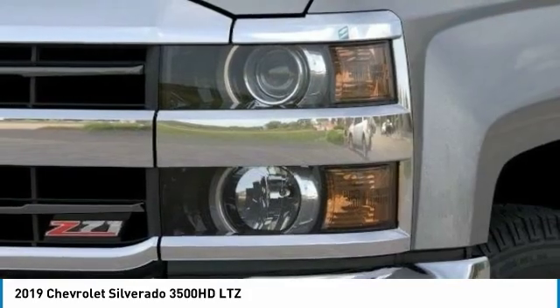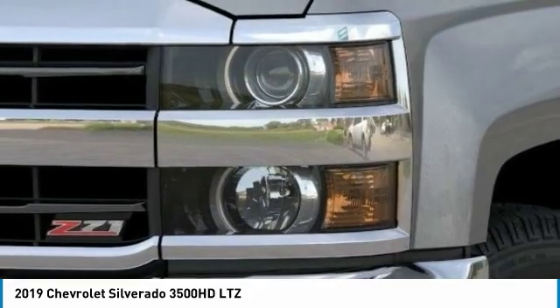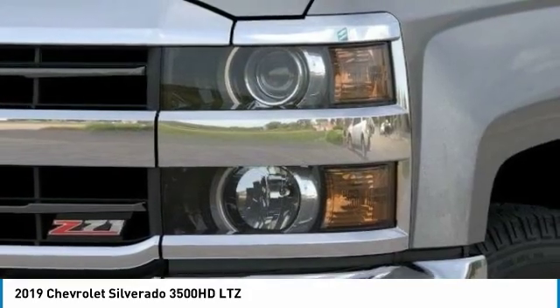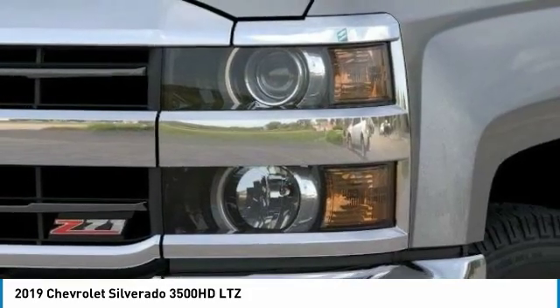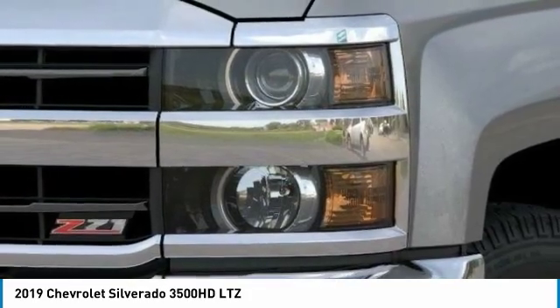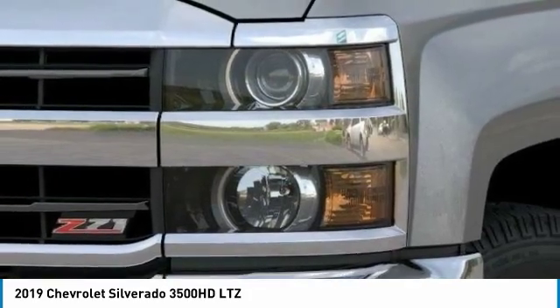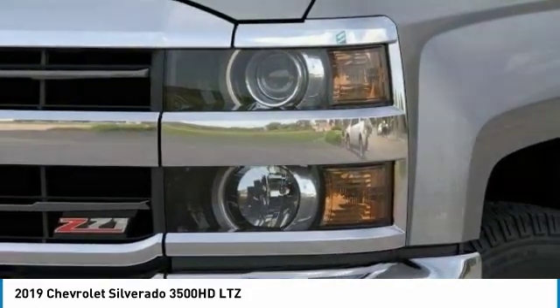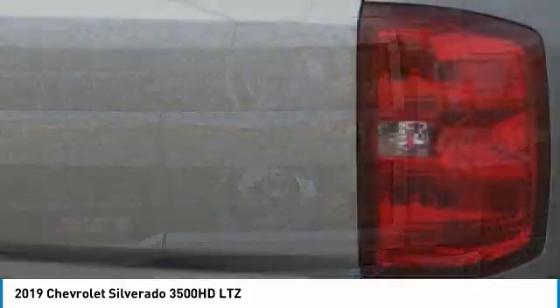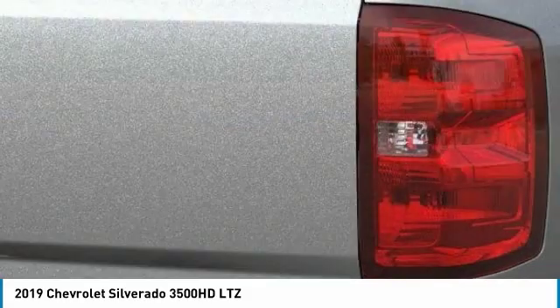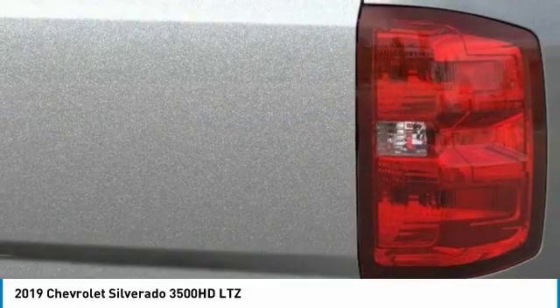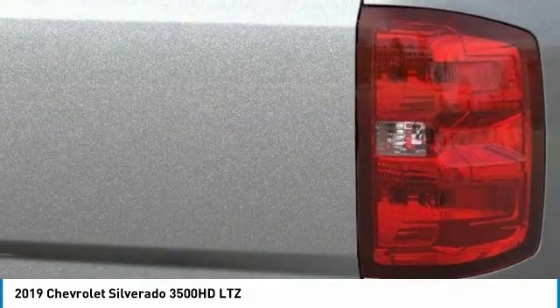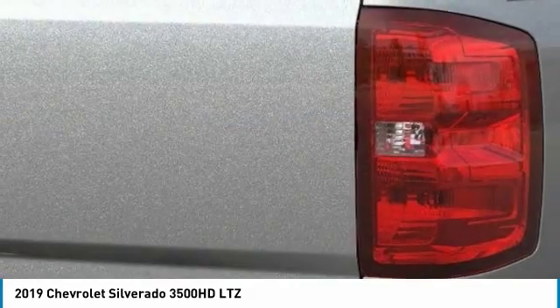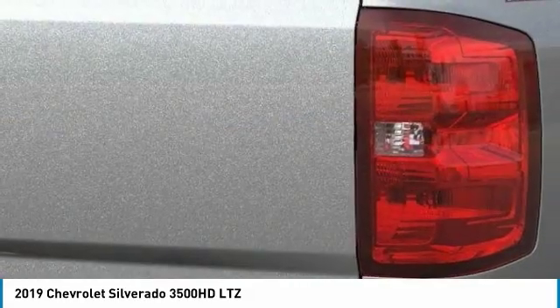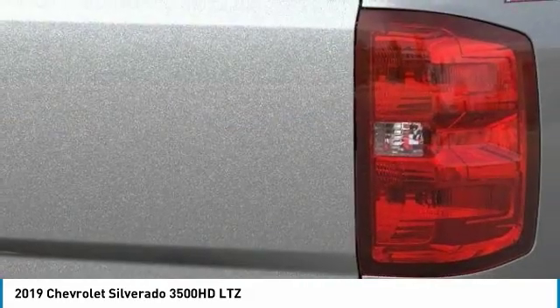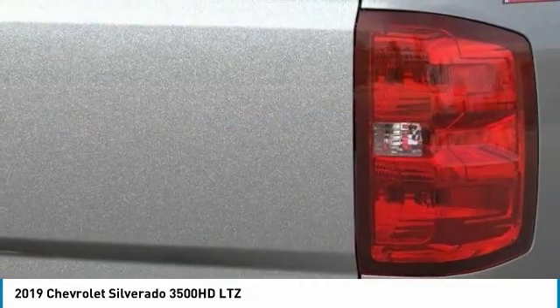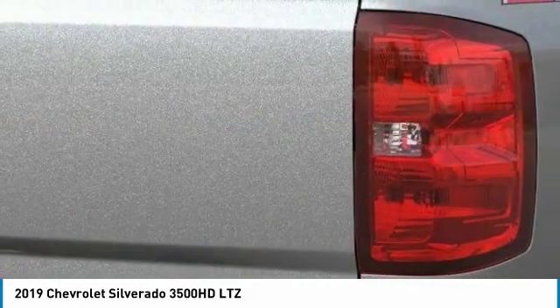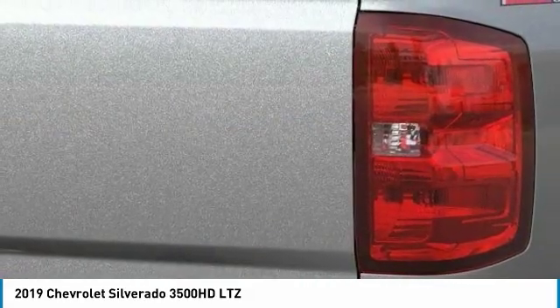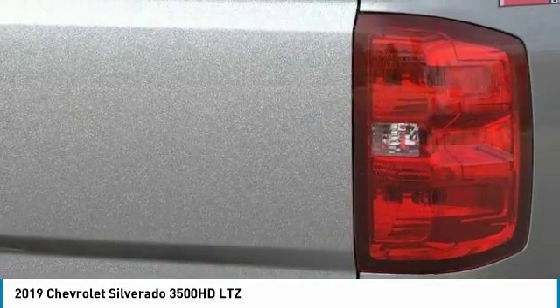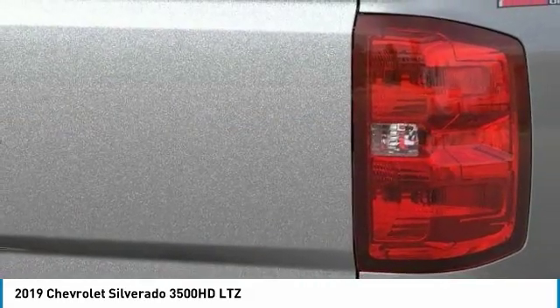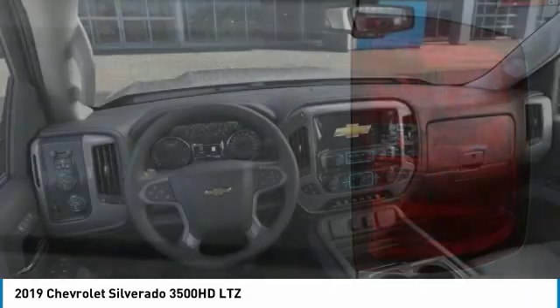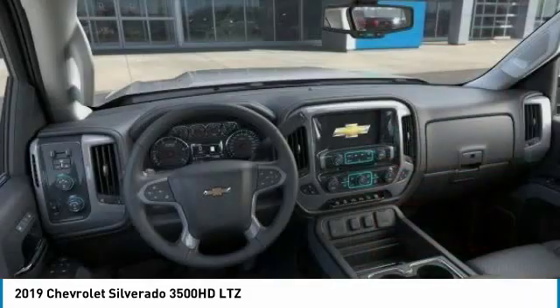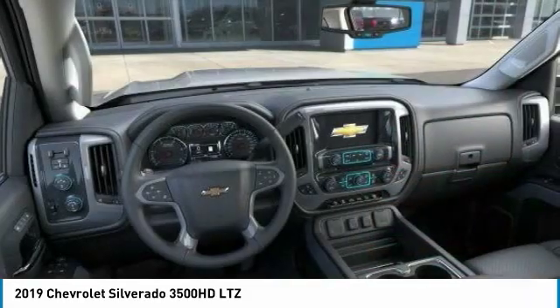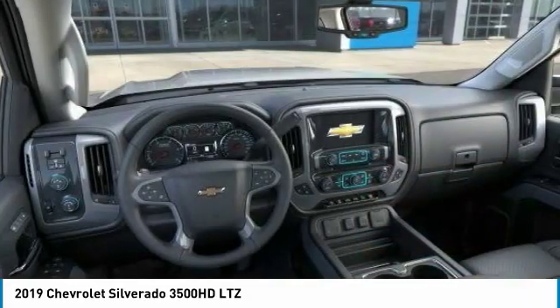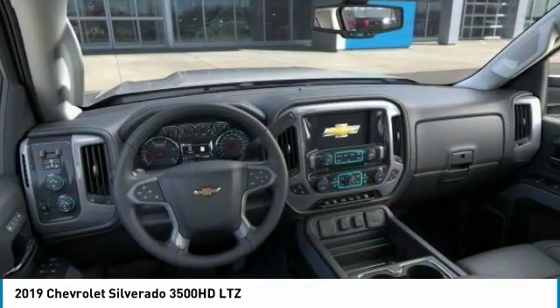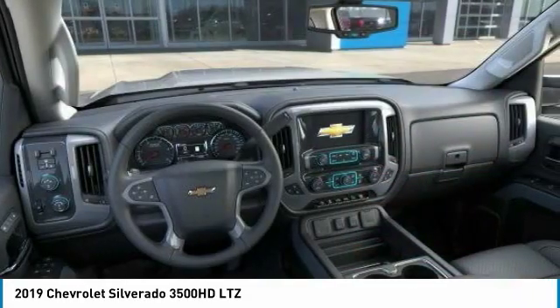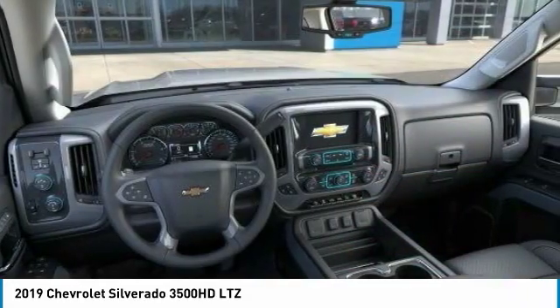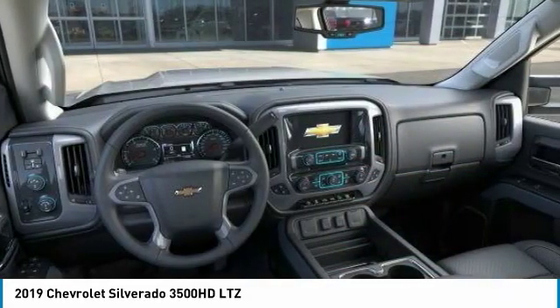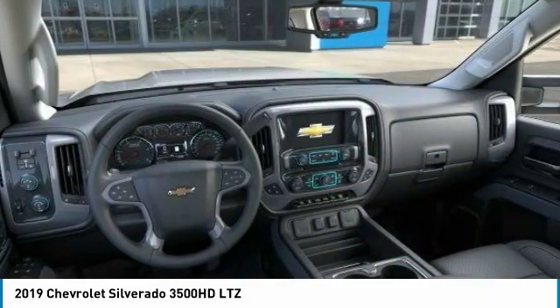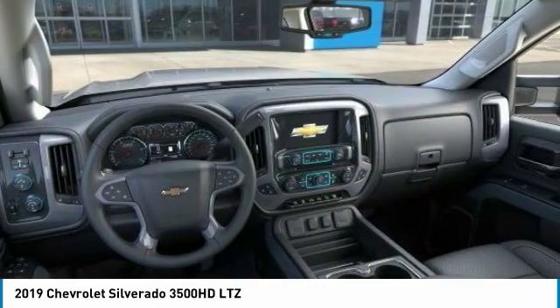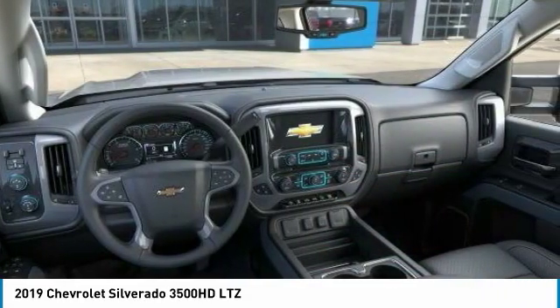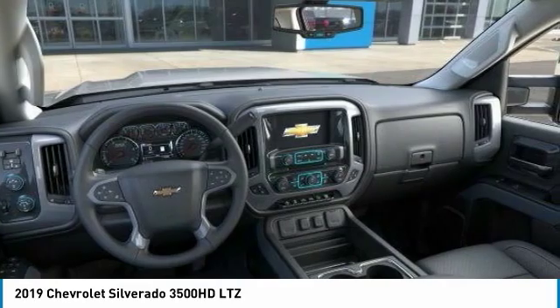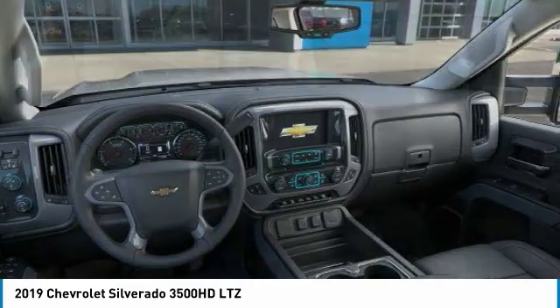Remote engine start, keyless entry, Bluetooth. This beauty will make even your house keys jealous. Drive it today.